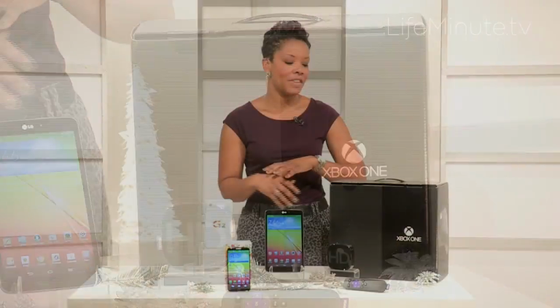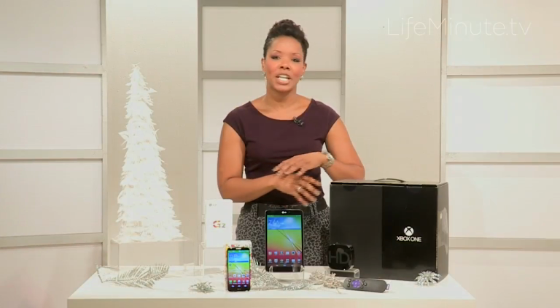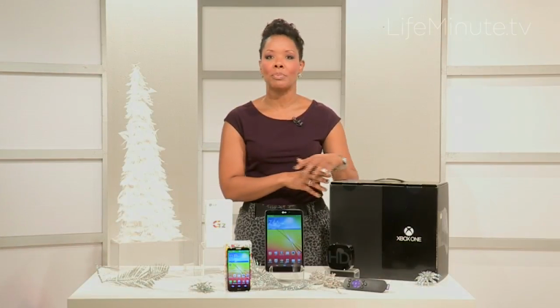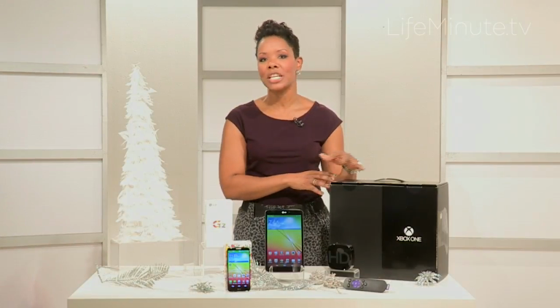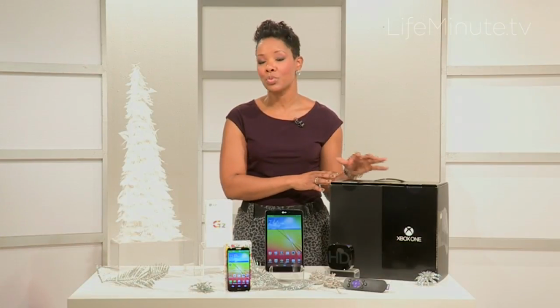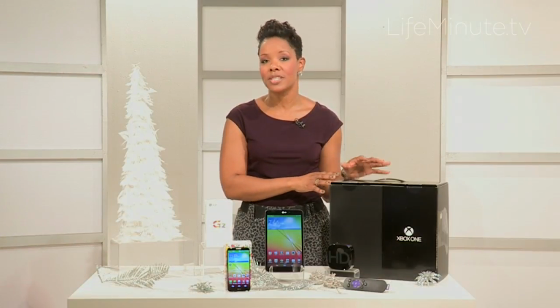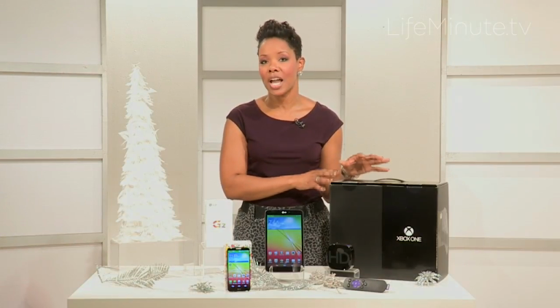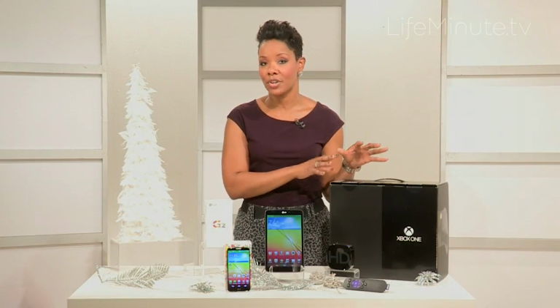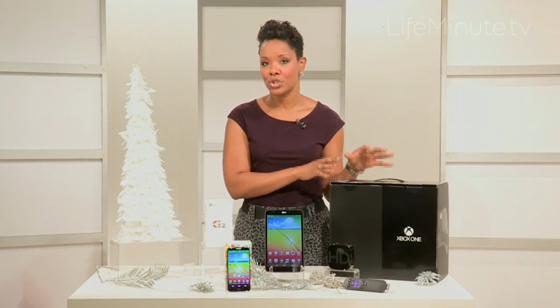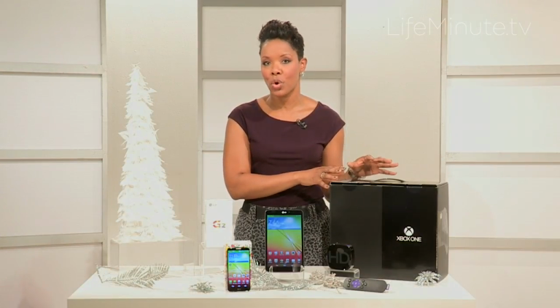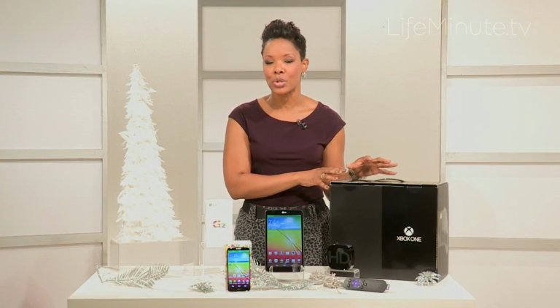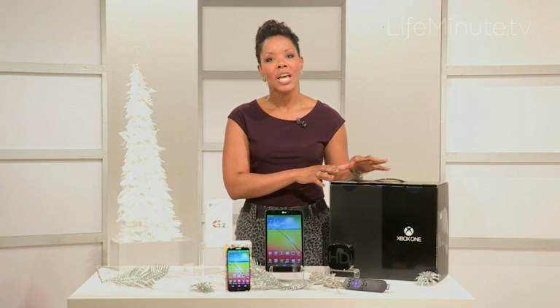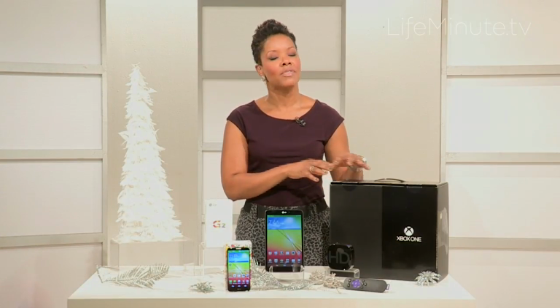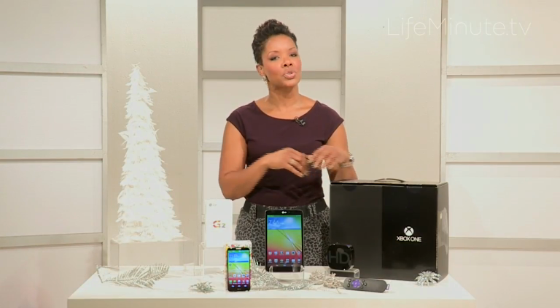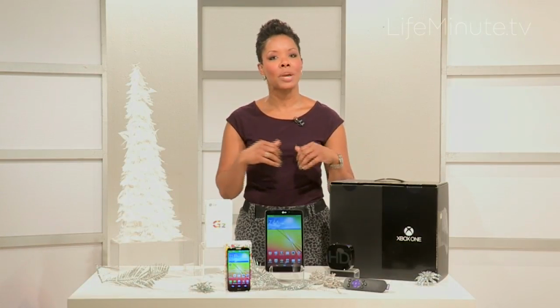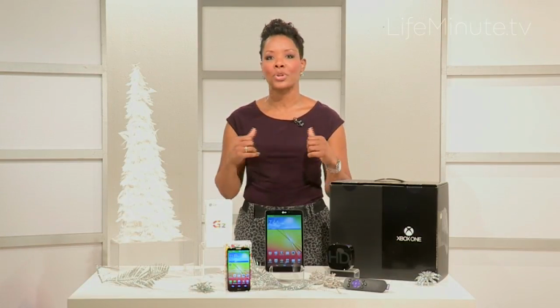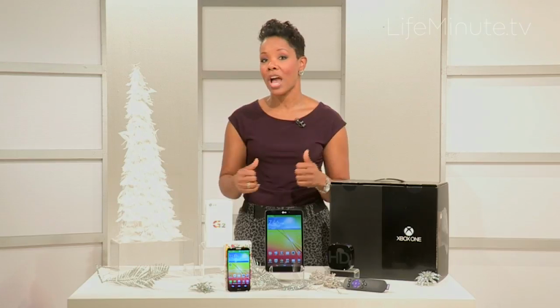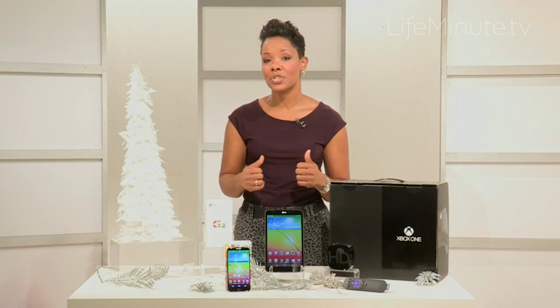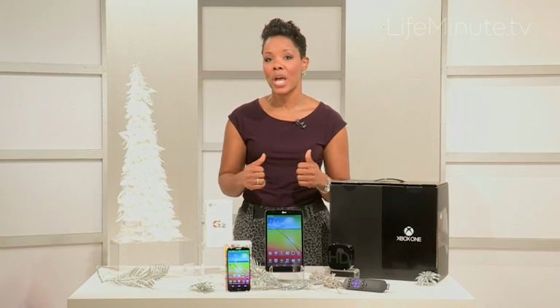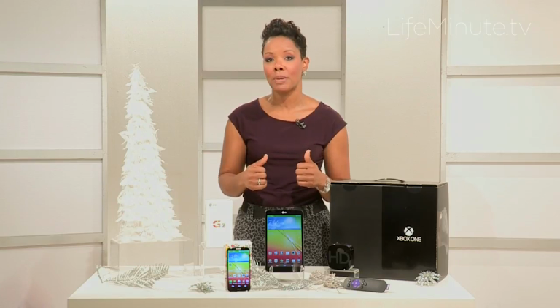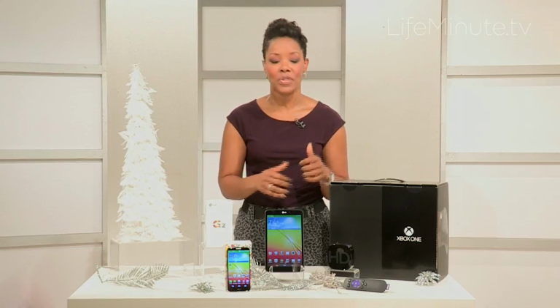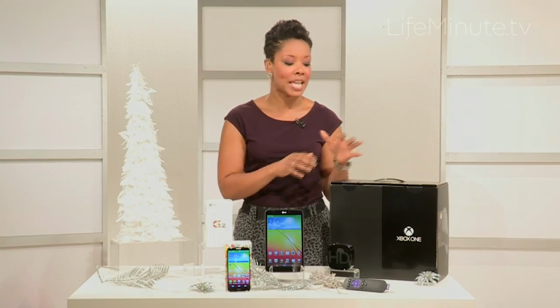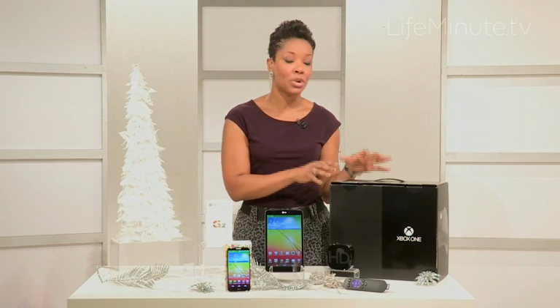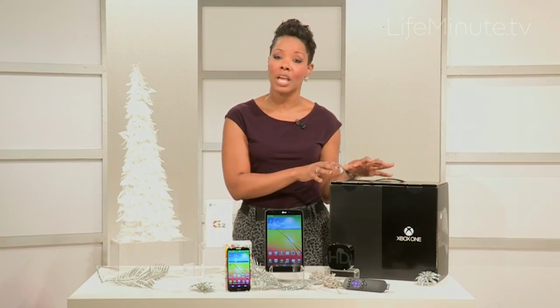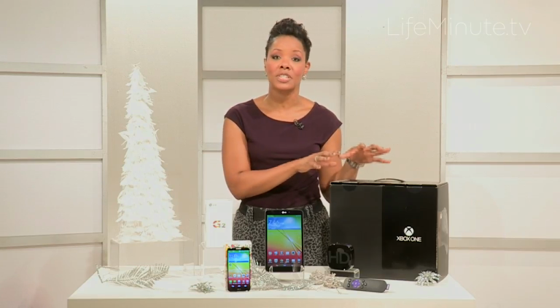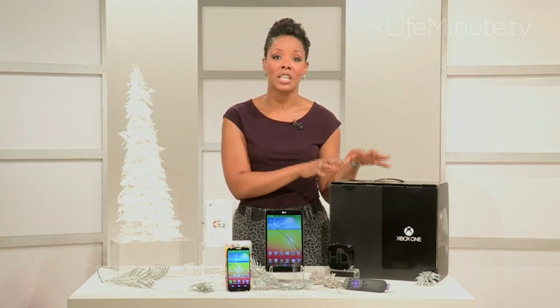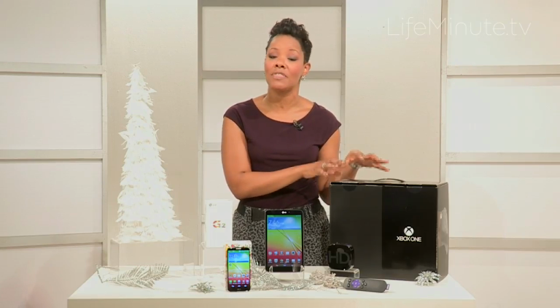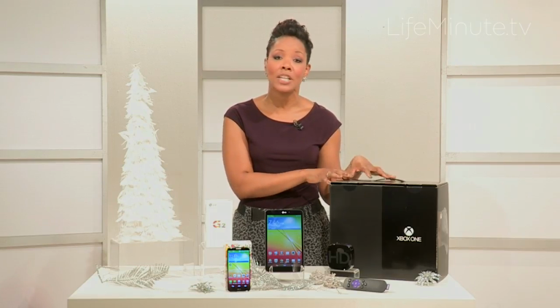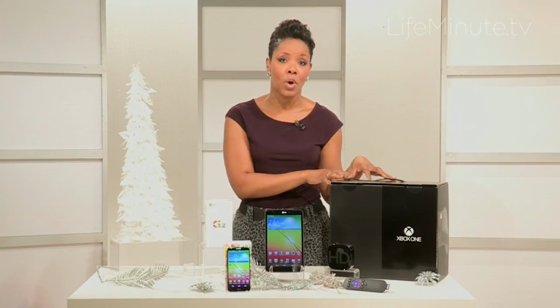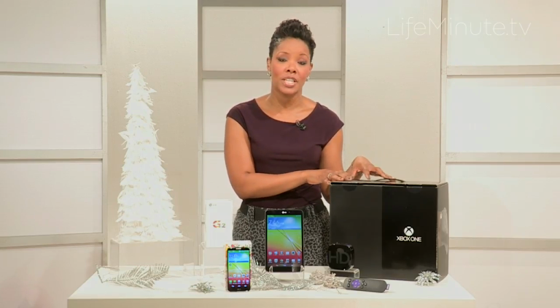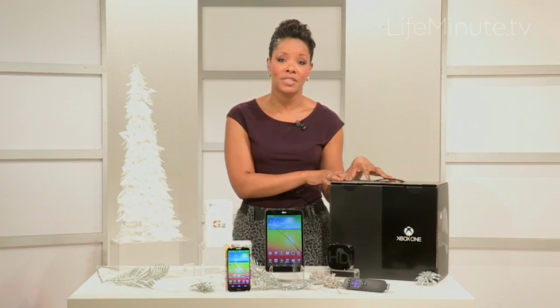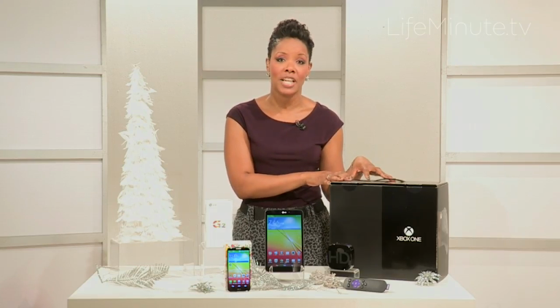Both consoles promise to appeal to that hardcore gamer in your life. They've done a complete redesign of their controllers and stepped their graphics way up, so that gamer in your life is going to love either one of these devices.